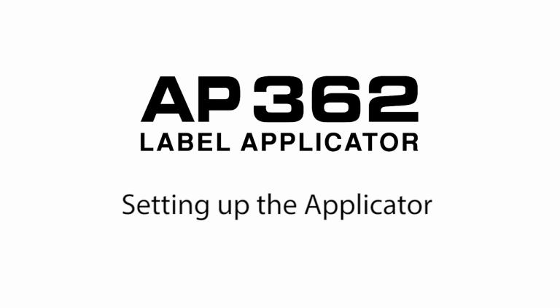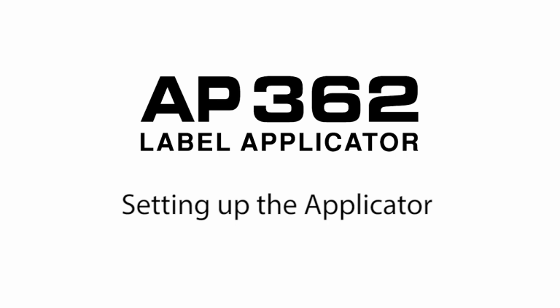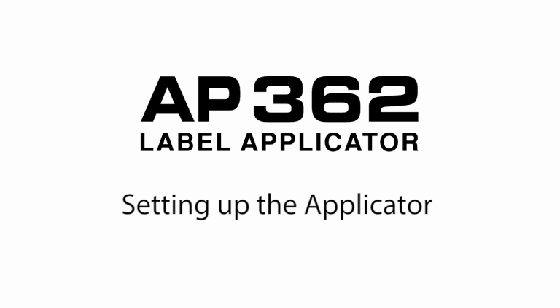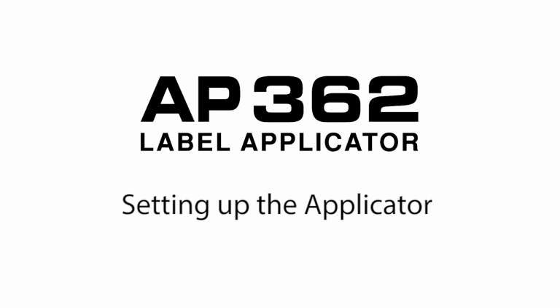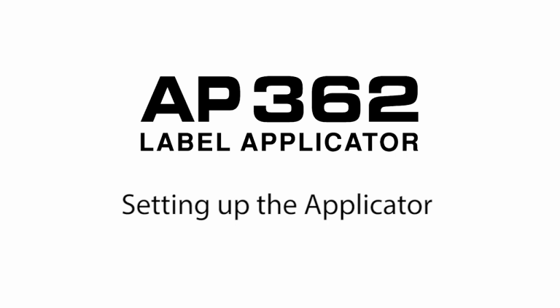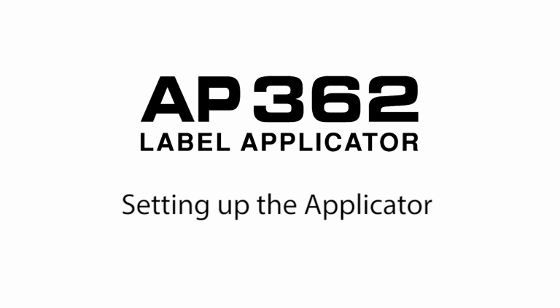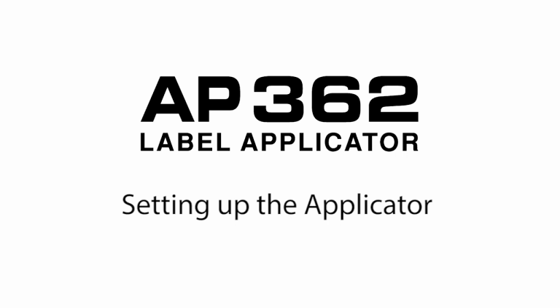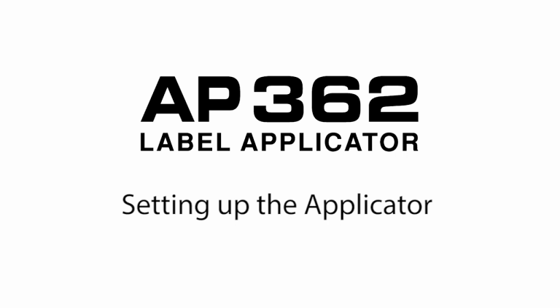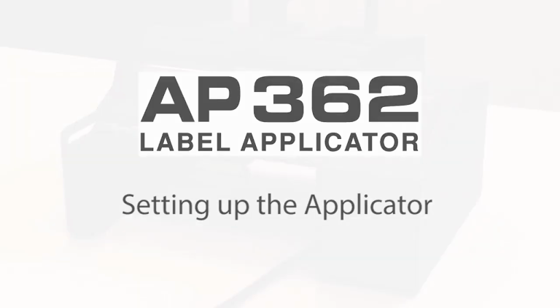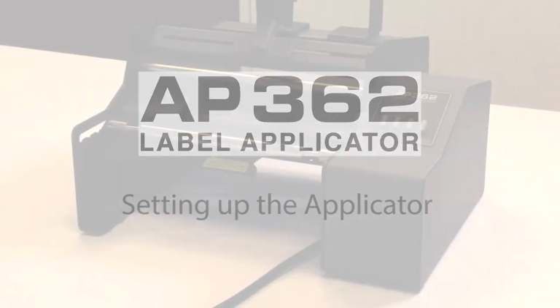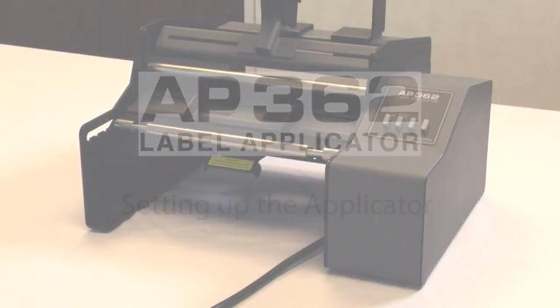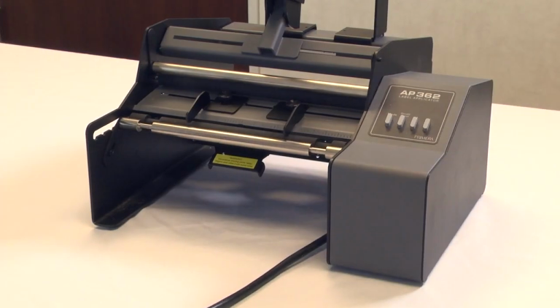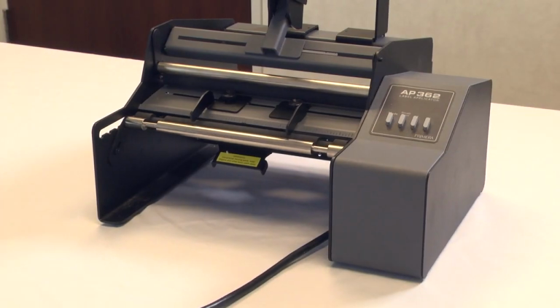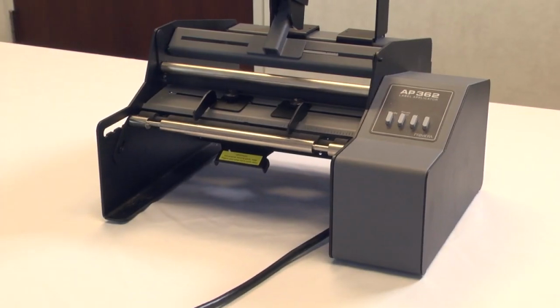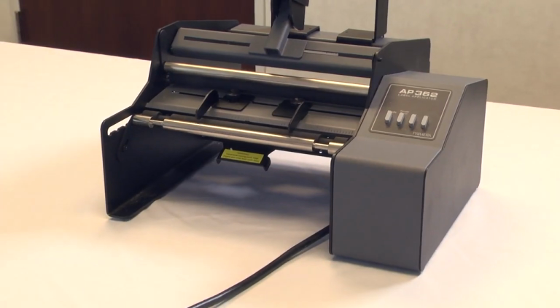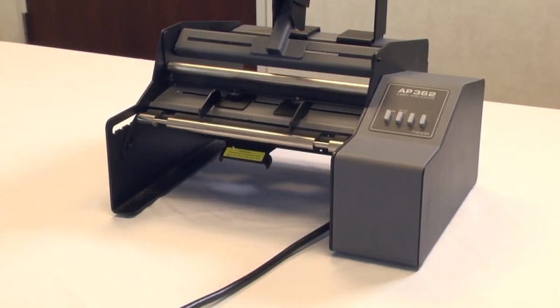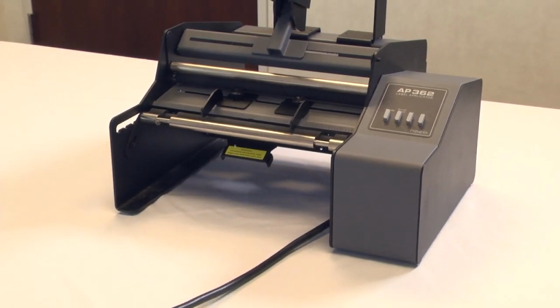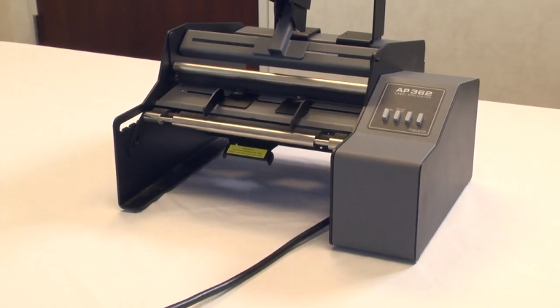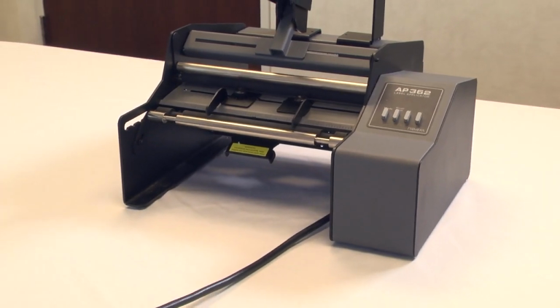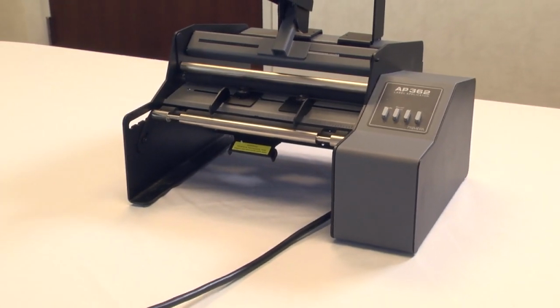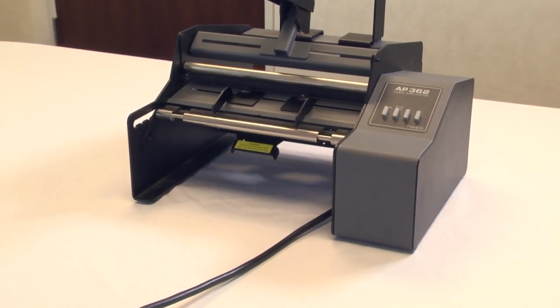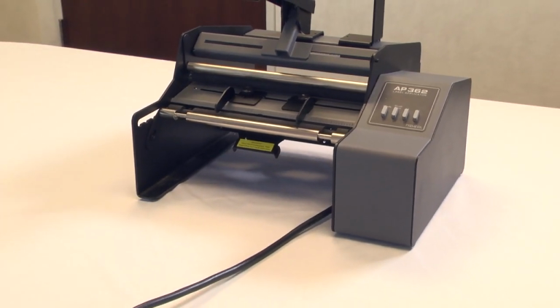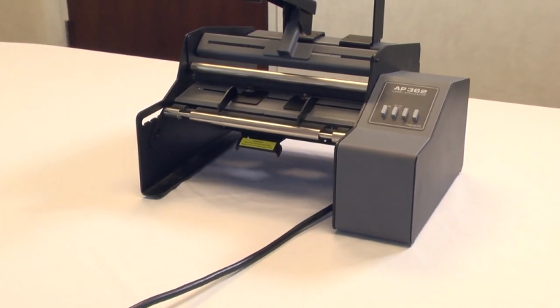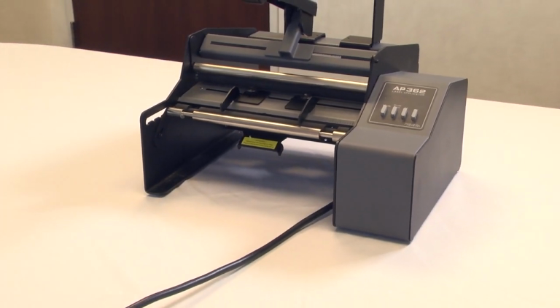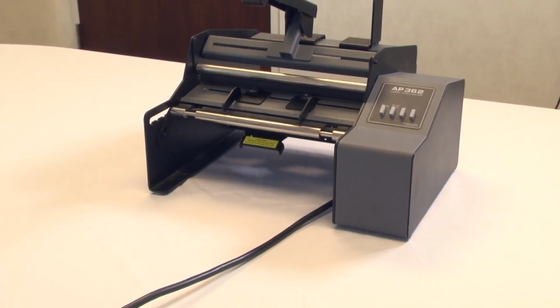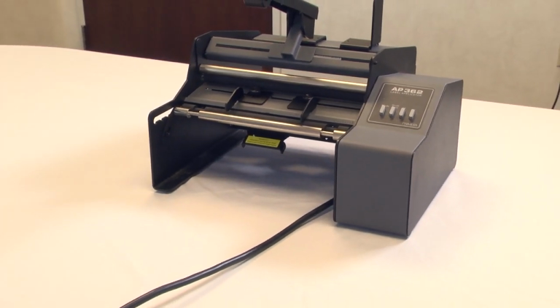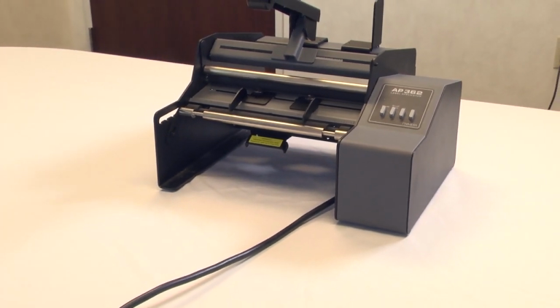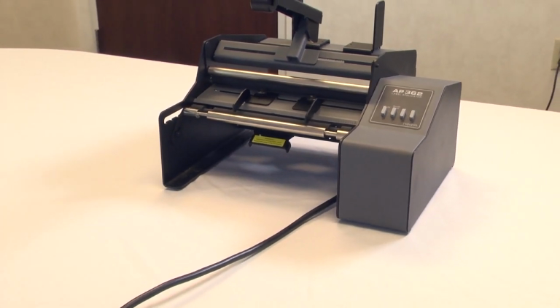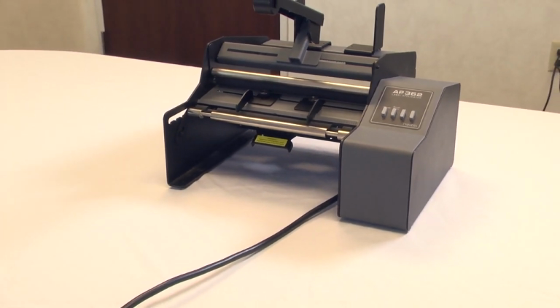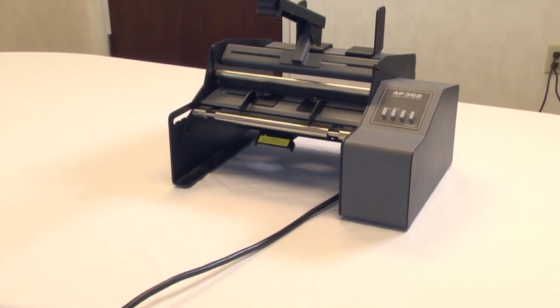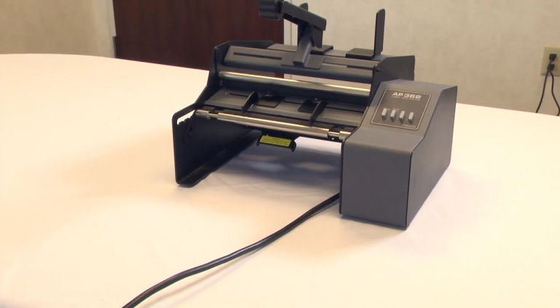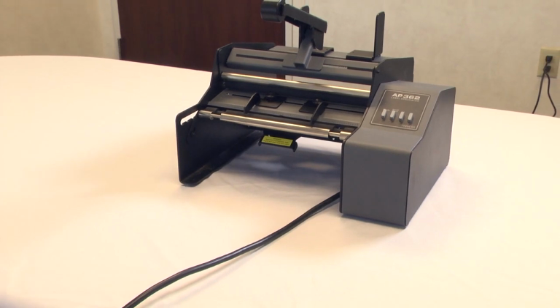In this video, we'll show you how to set up your AP360 or AP362 label applicator.